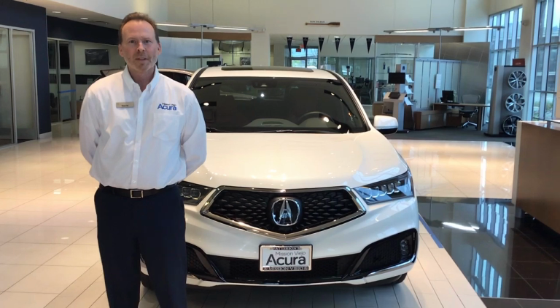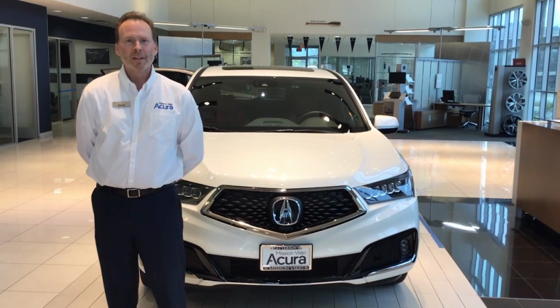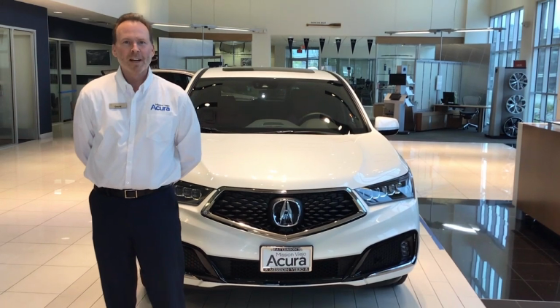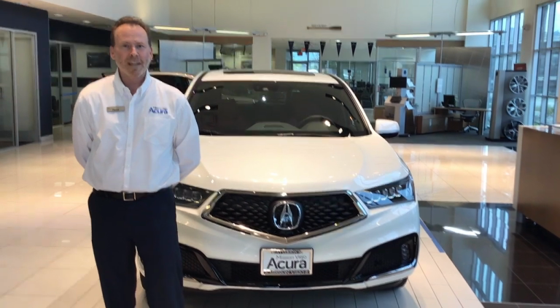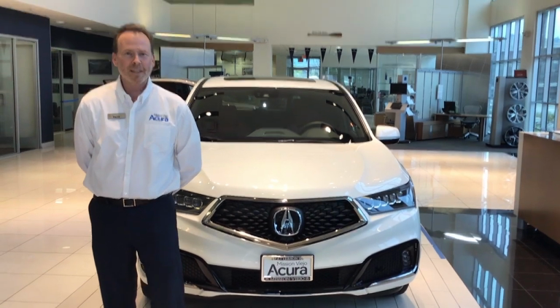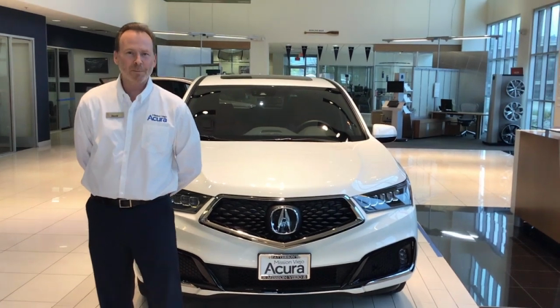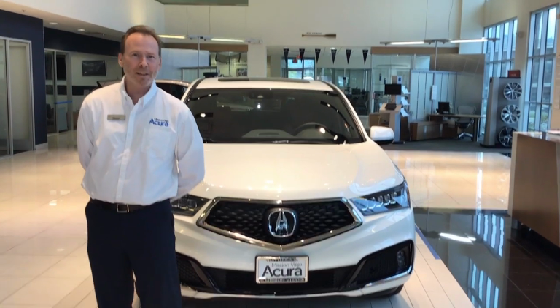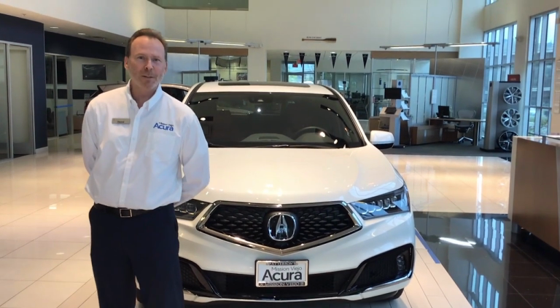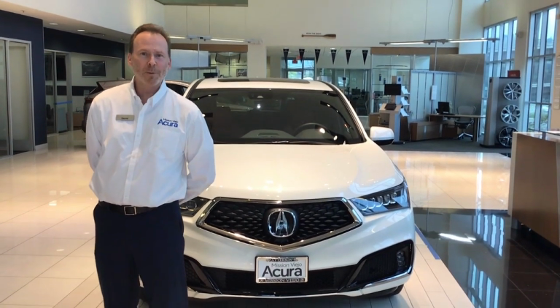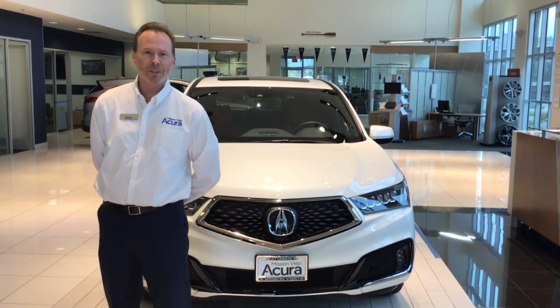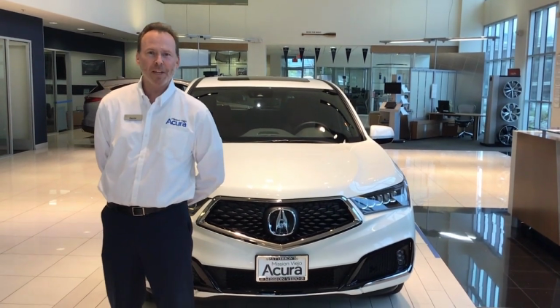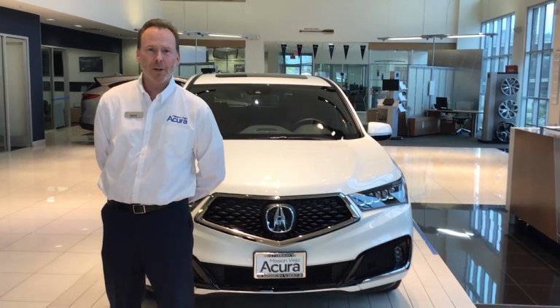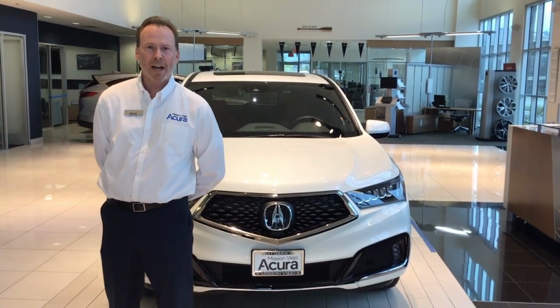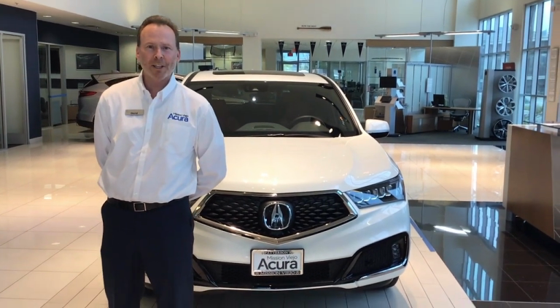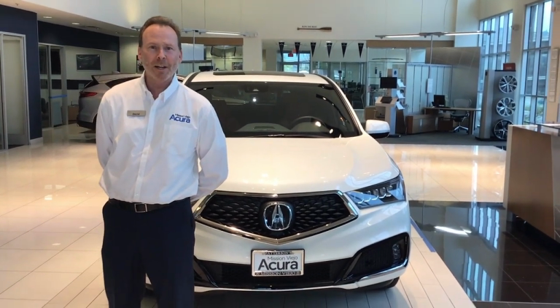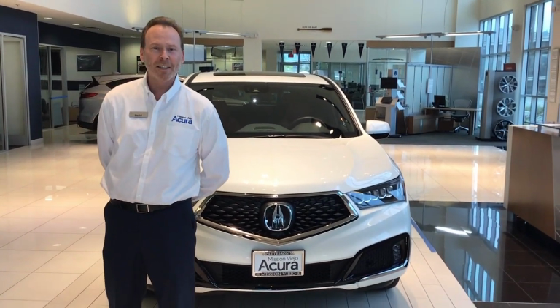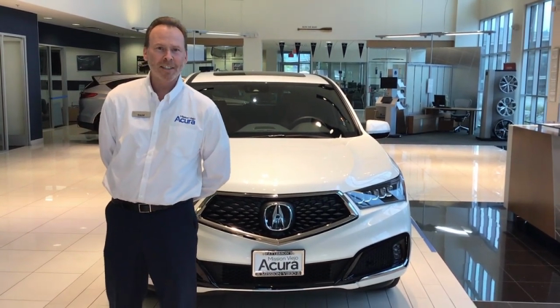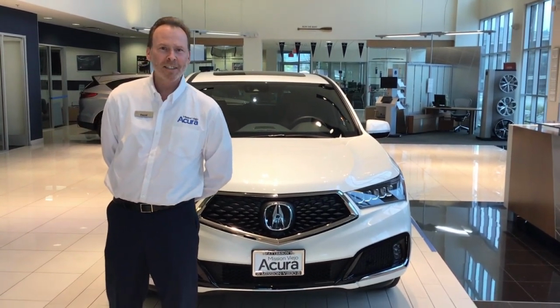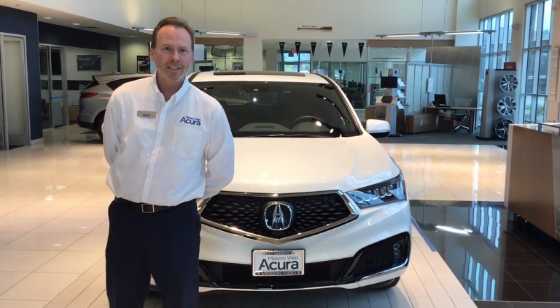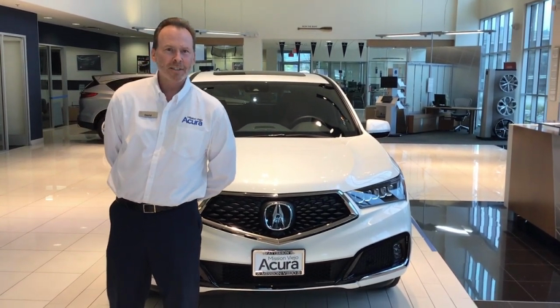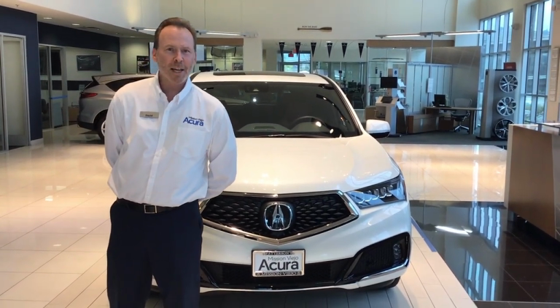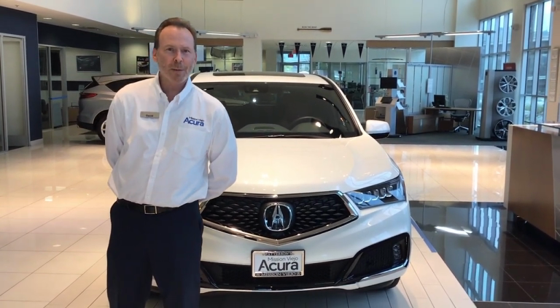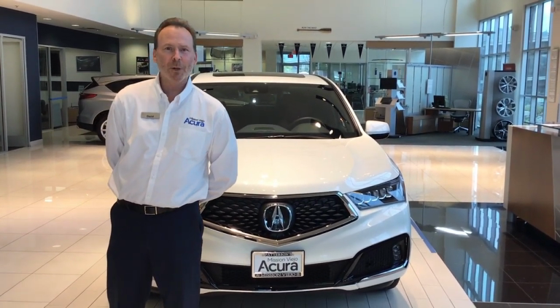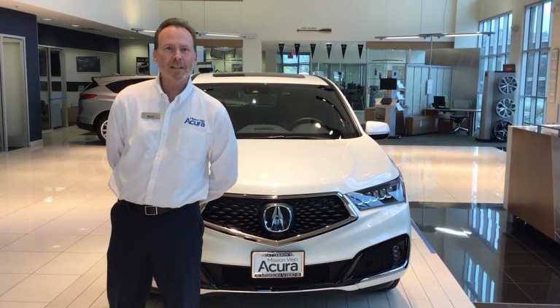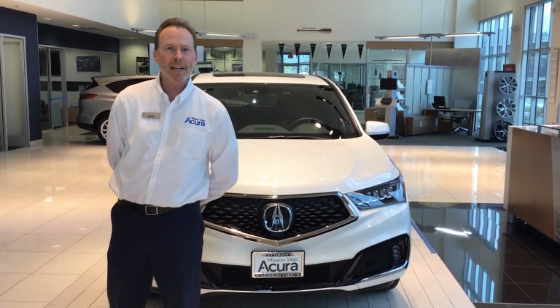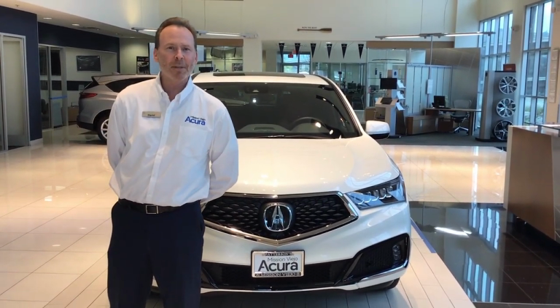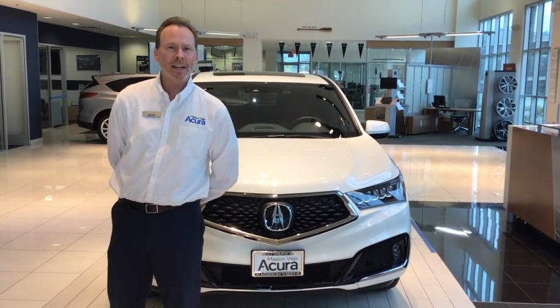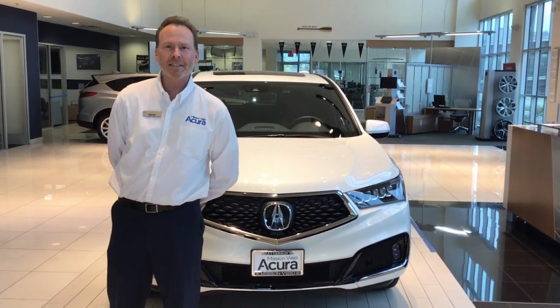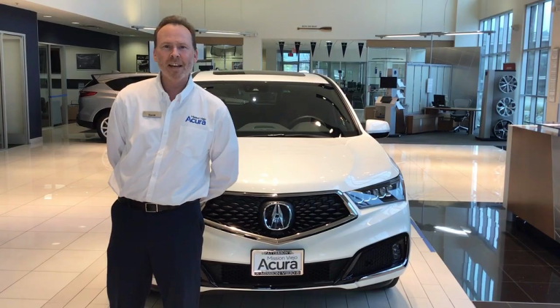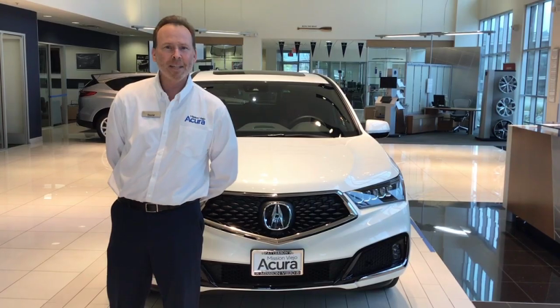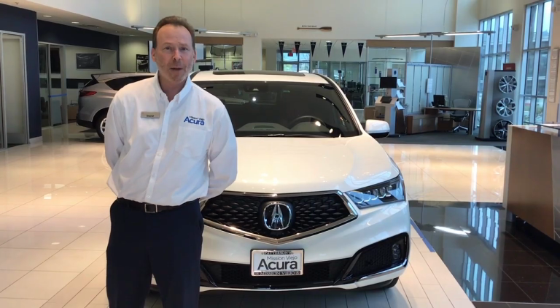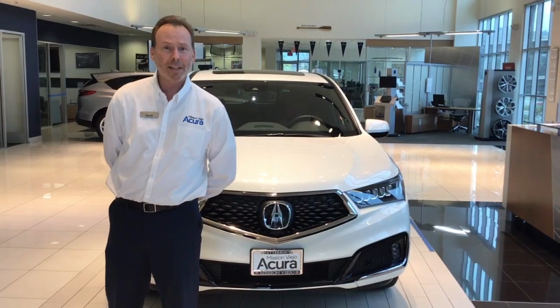Hi, I'm David with Mission Viejo Acura. Today I'm showing the MDX A-SPEC.